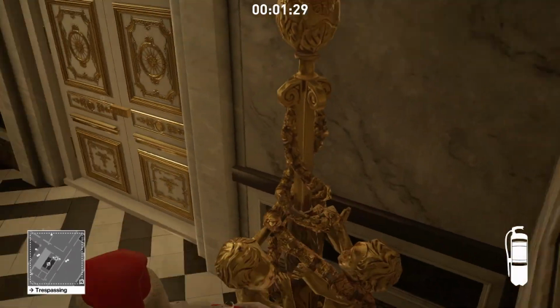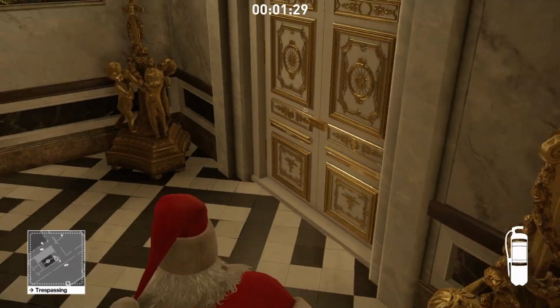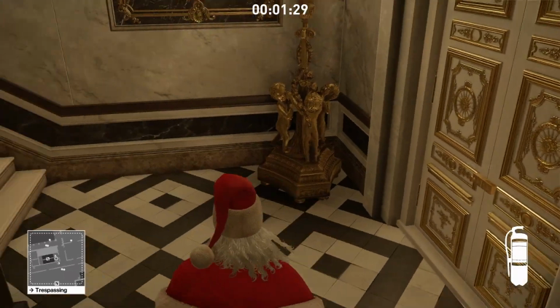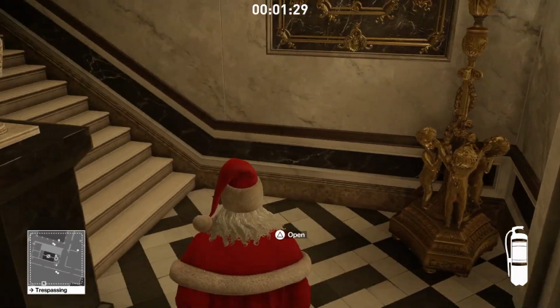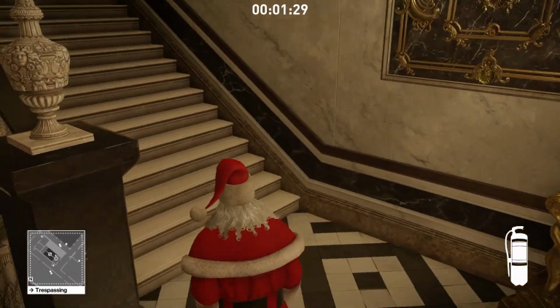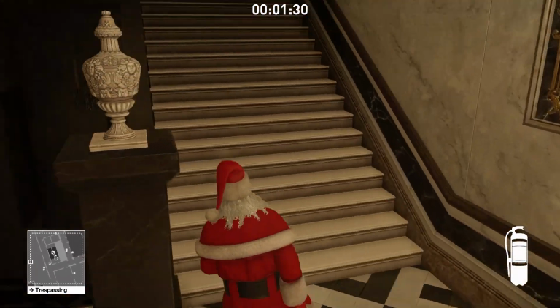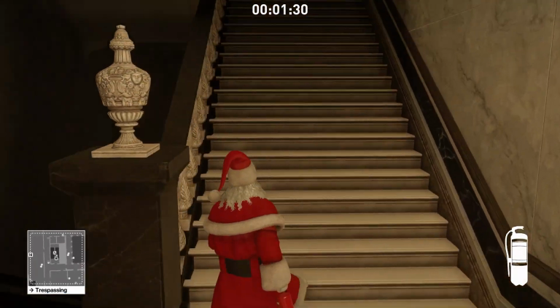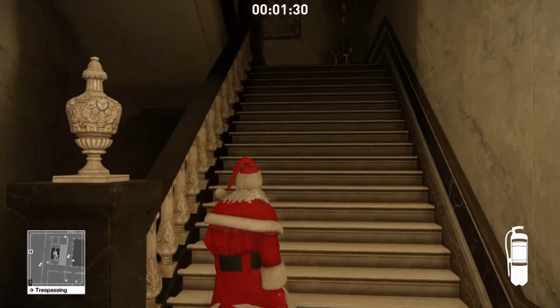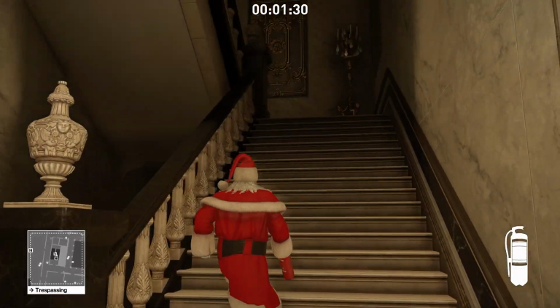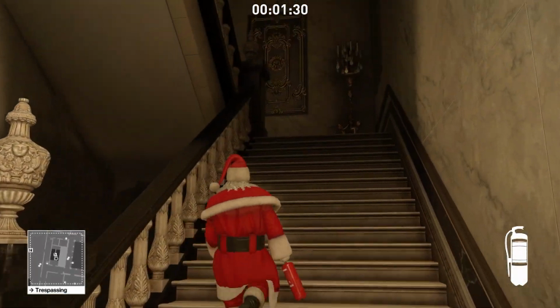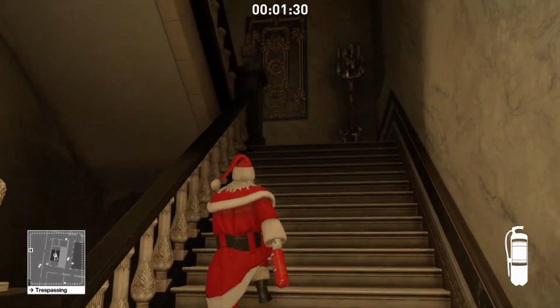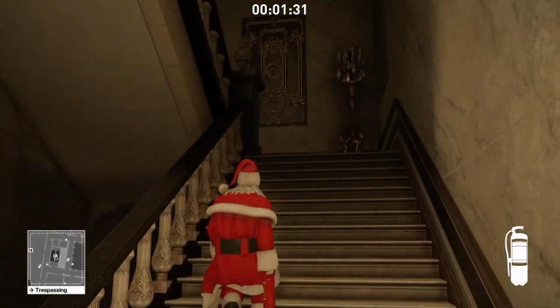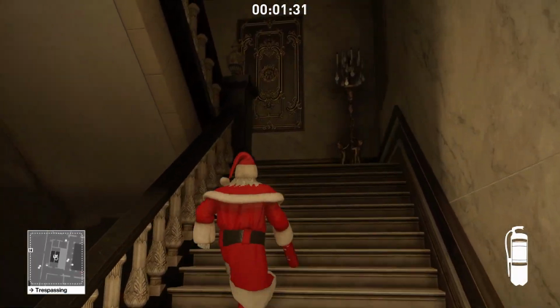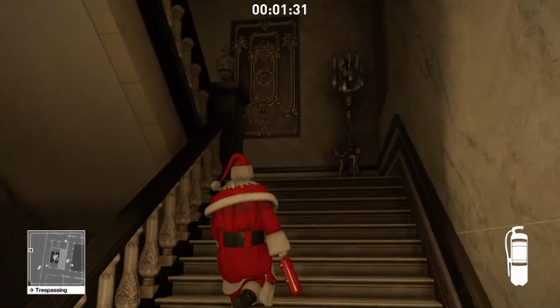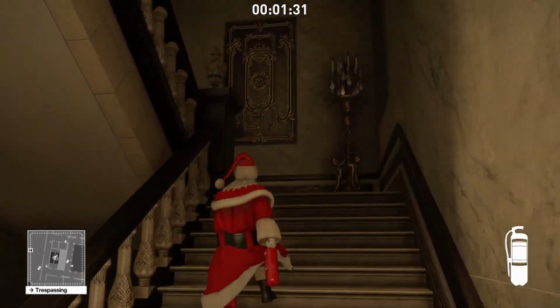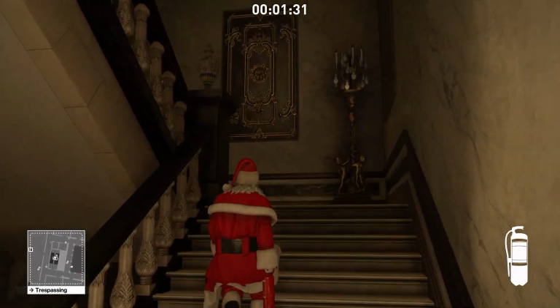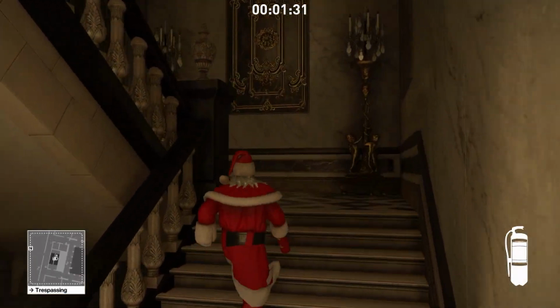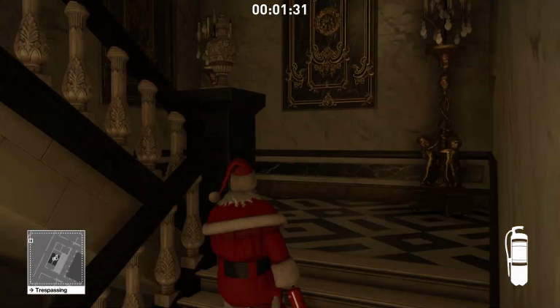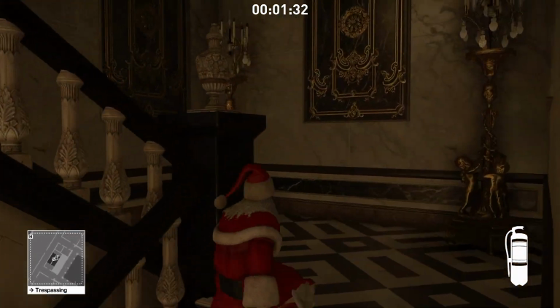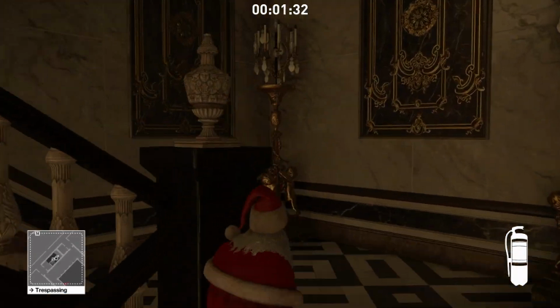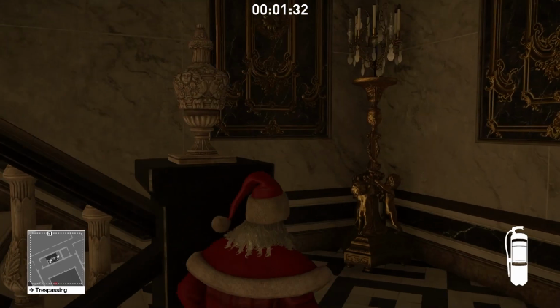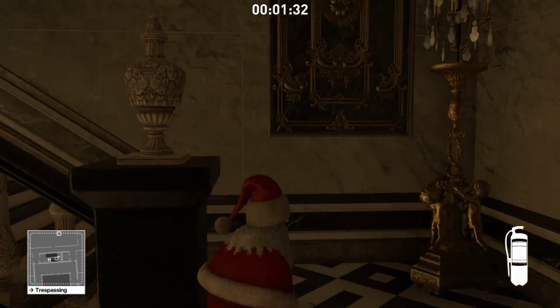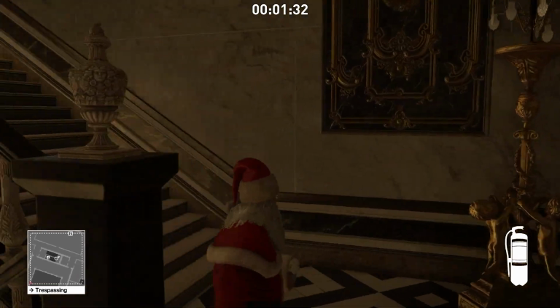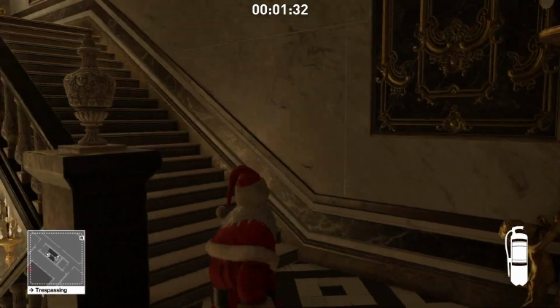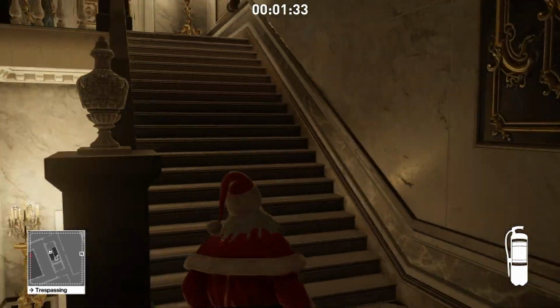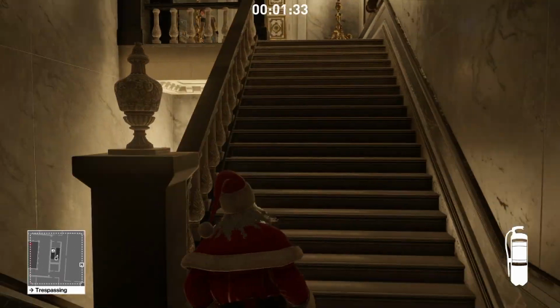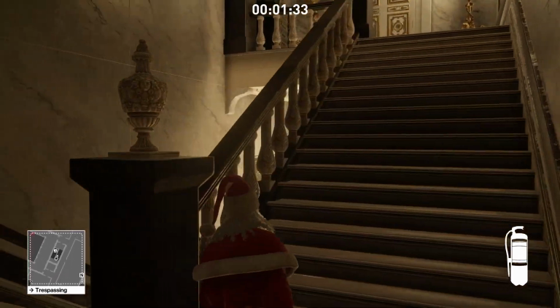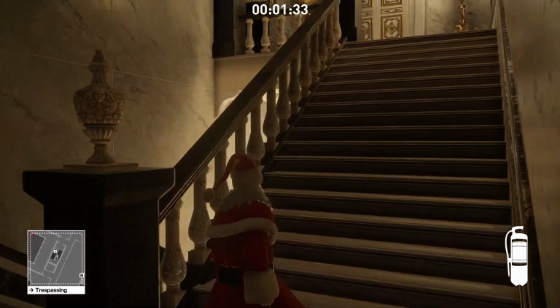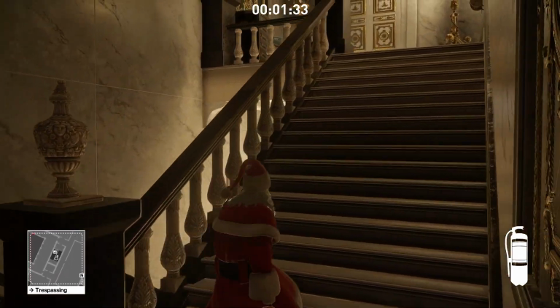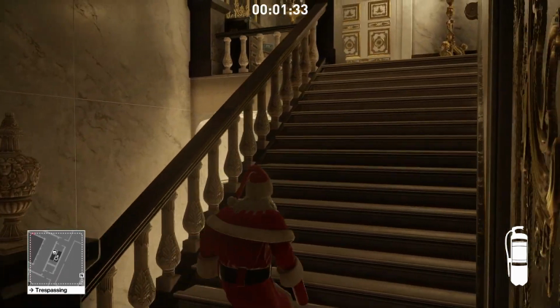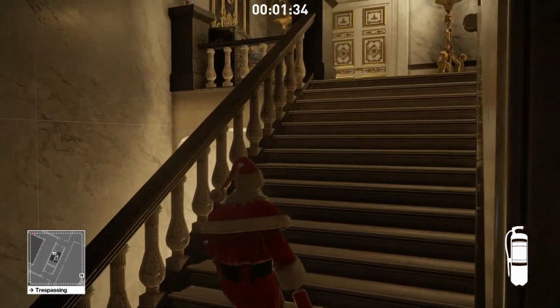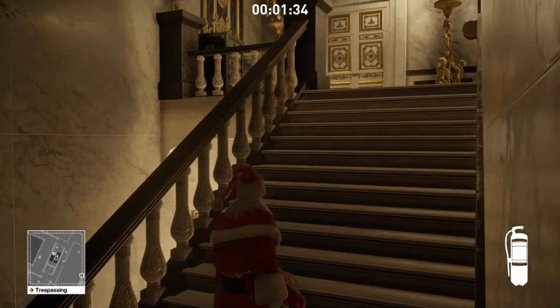After you've gone up the first flight of stairs, grab the fire extinguisher in the corner so you can knock out the guard at the top.